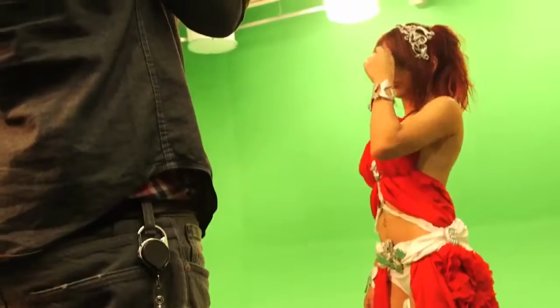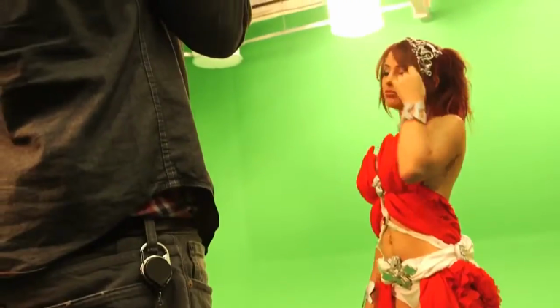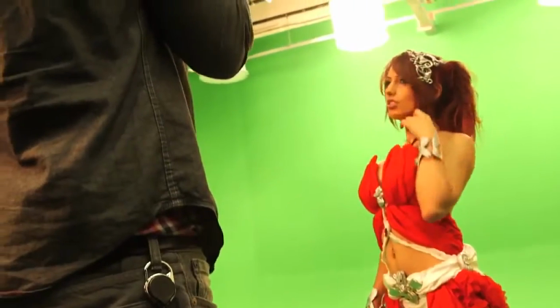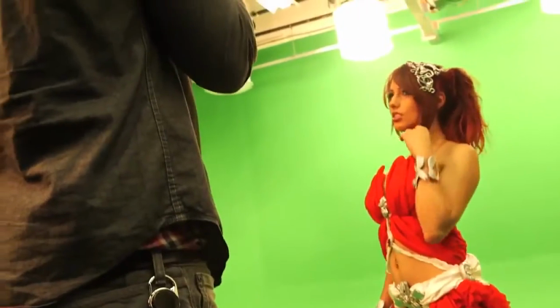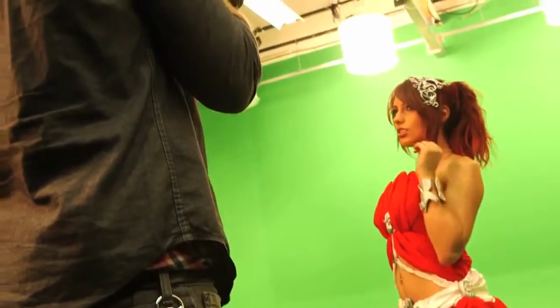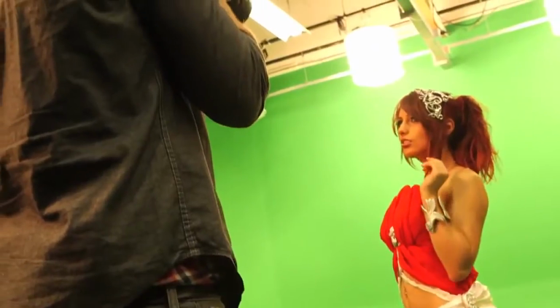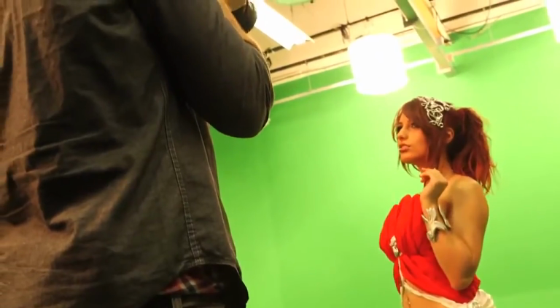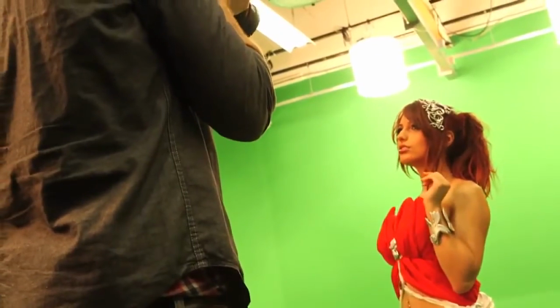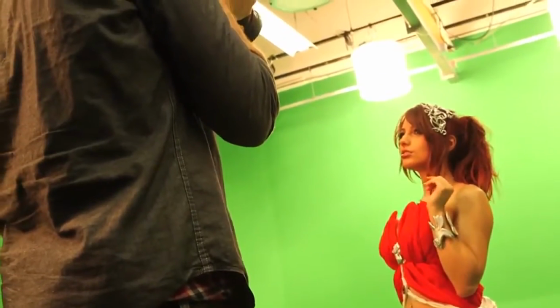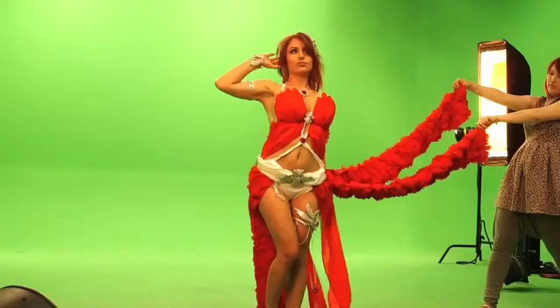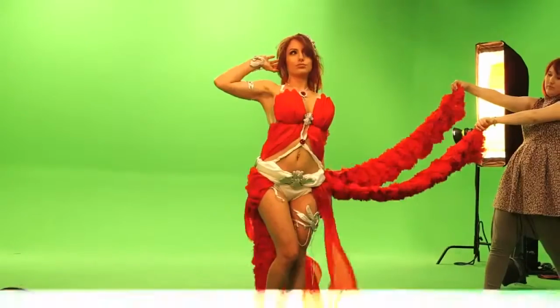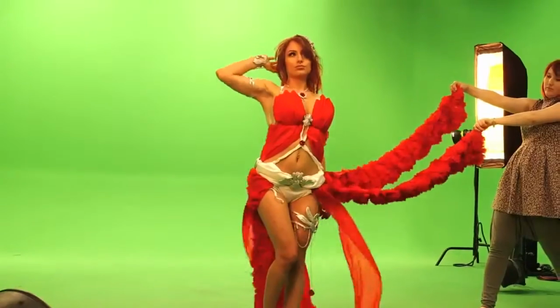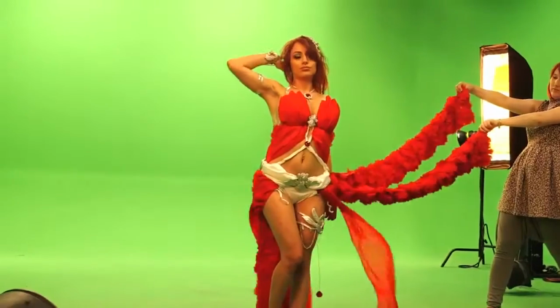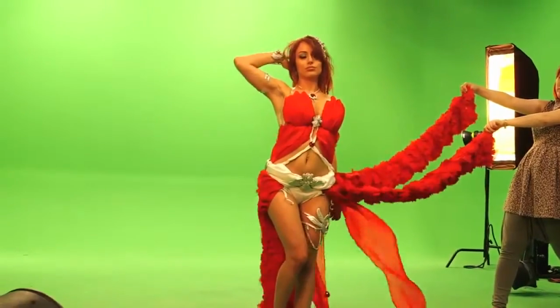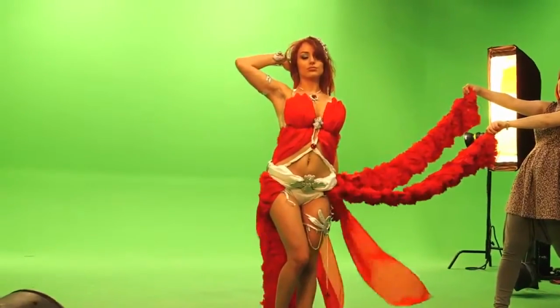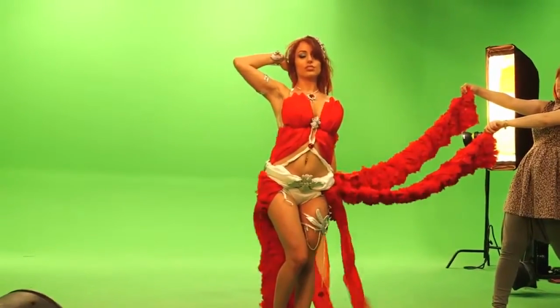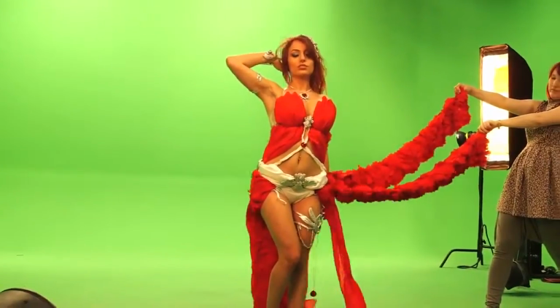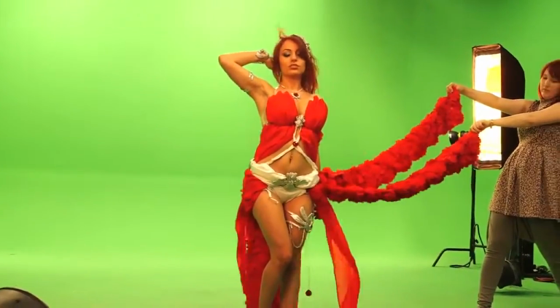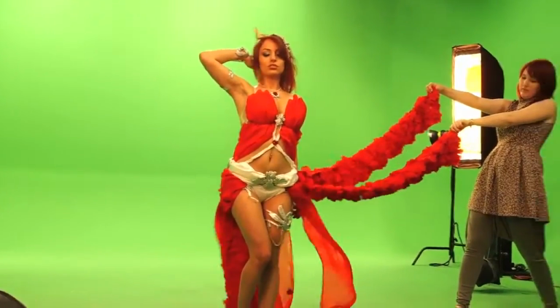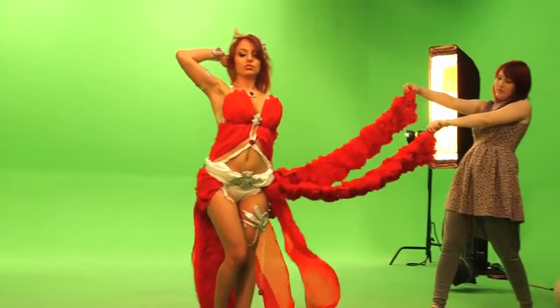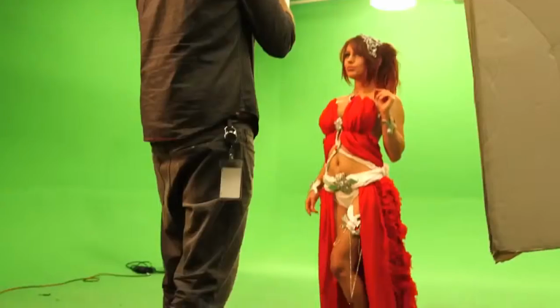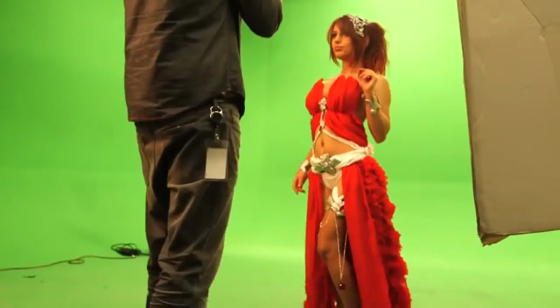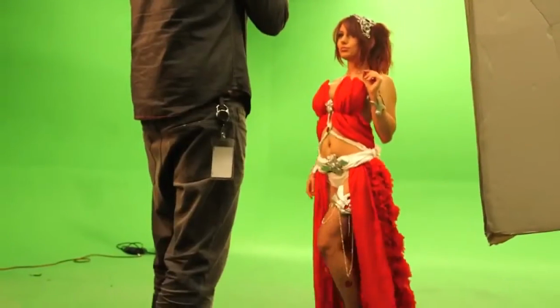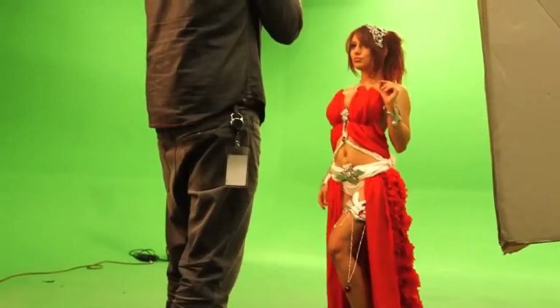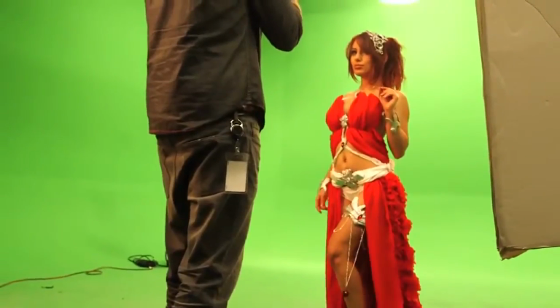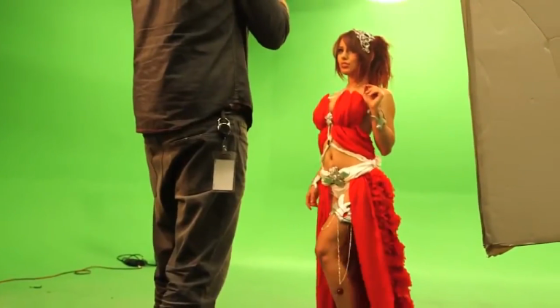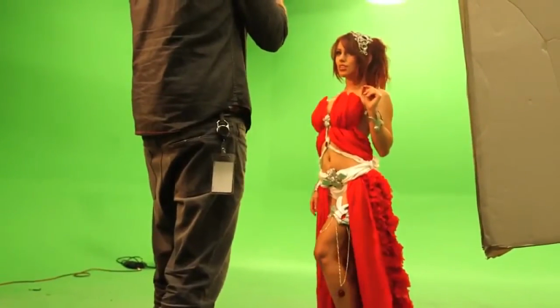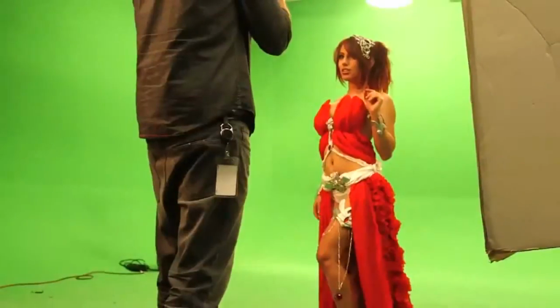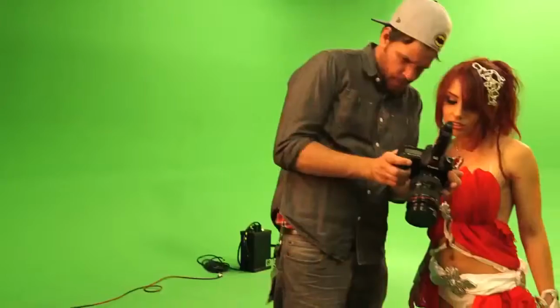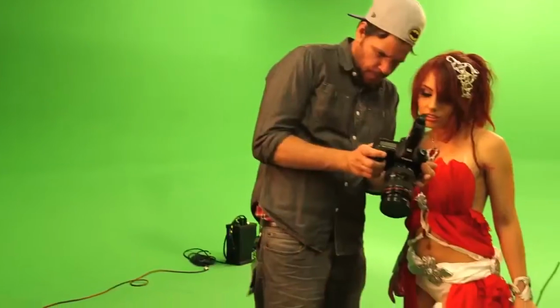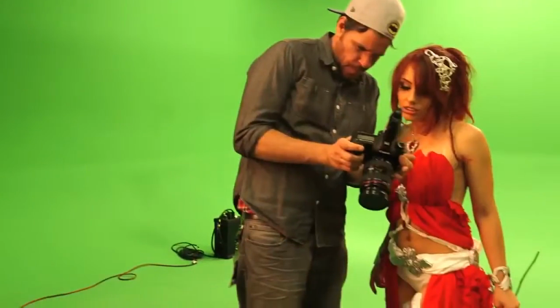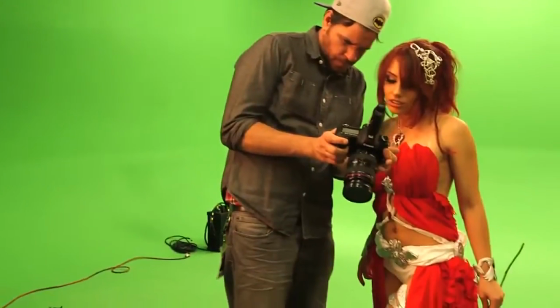We had two huge fans to blow the skirt up and off, but unfortunately the skirt was a little too heavy because of all the fabric.